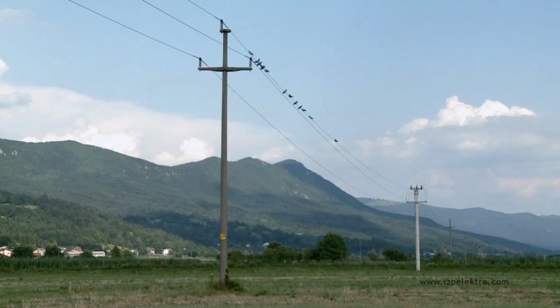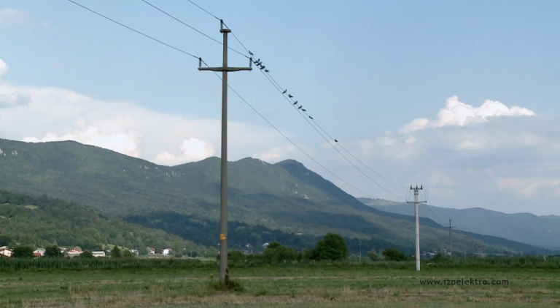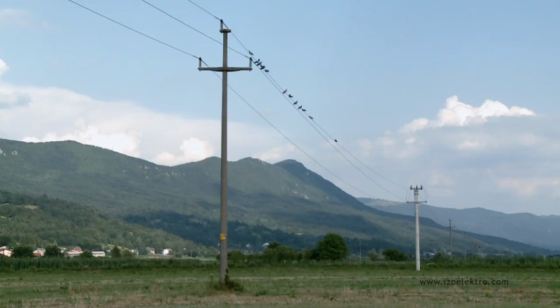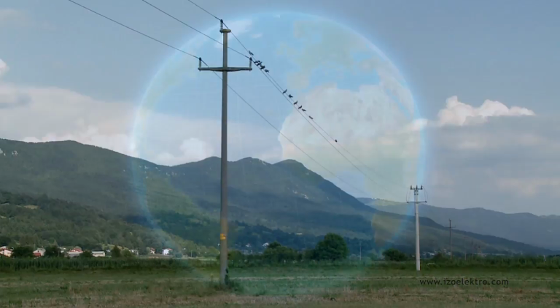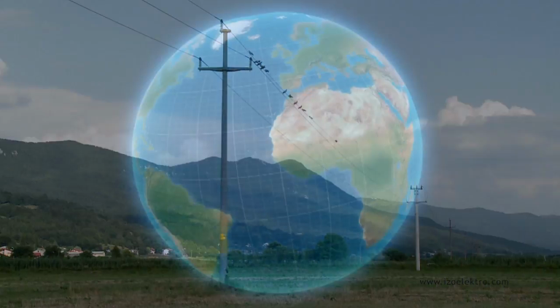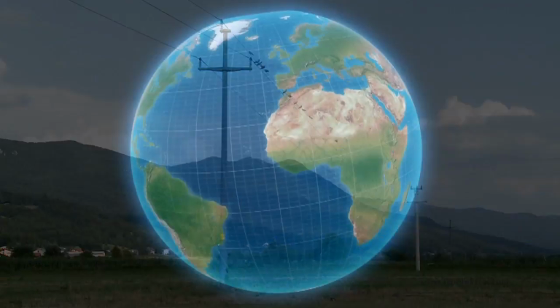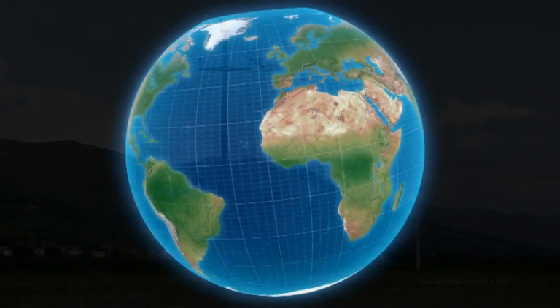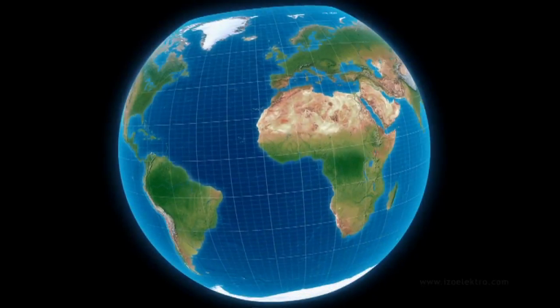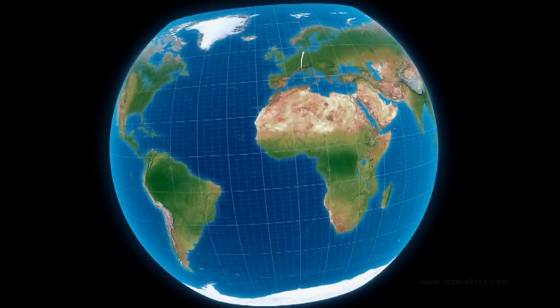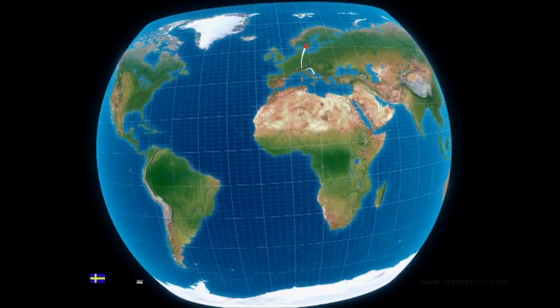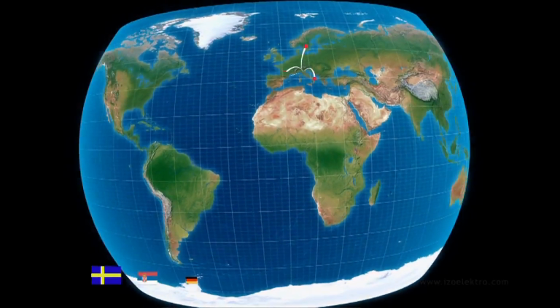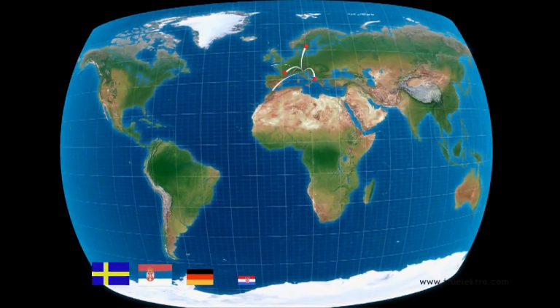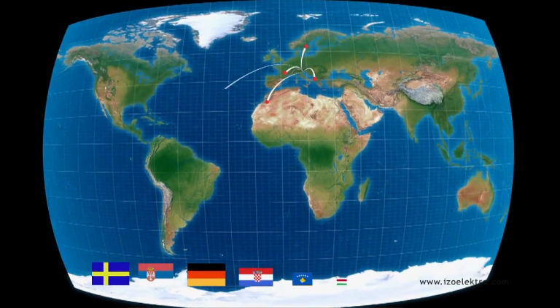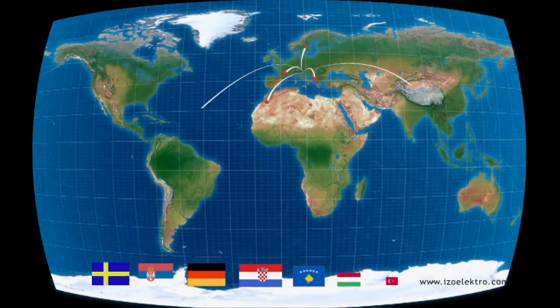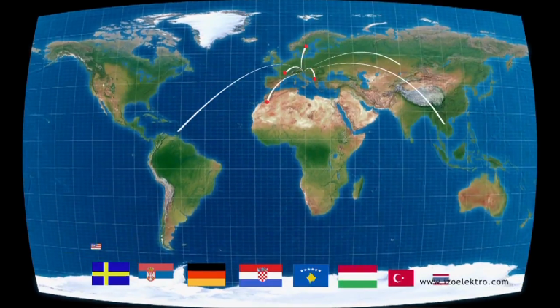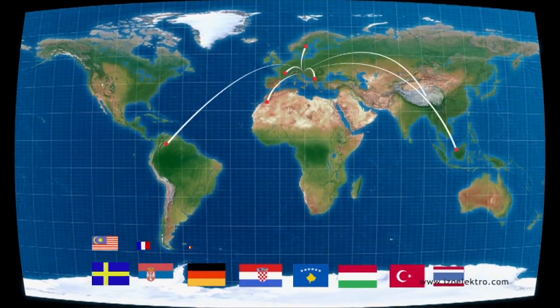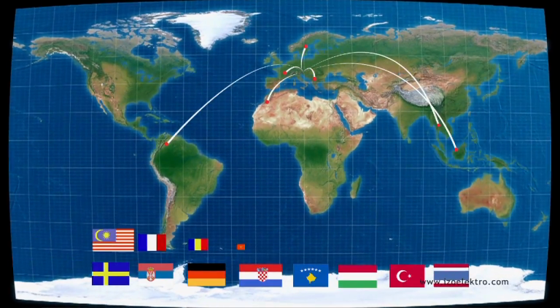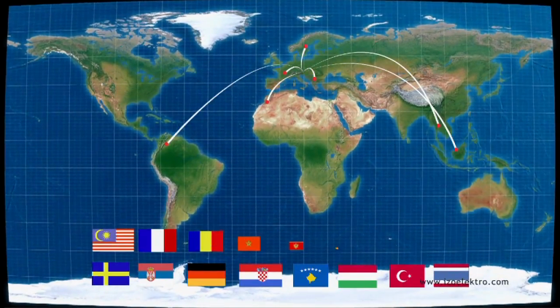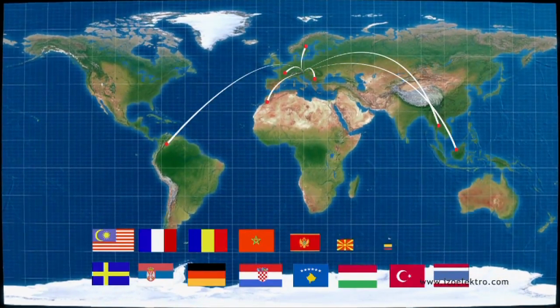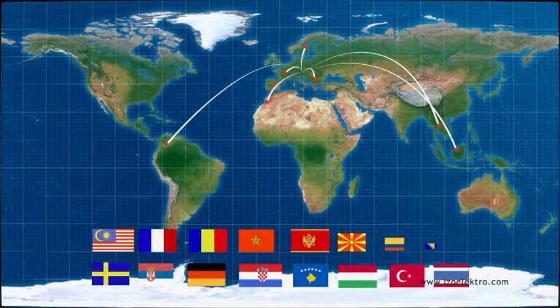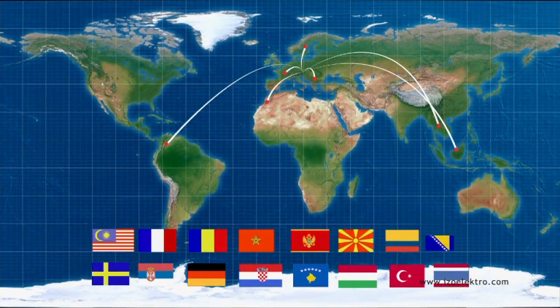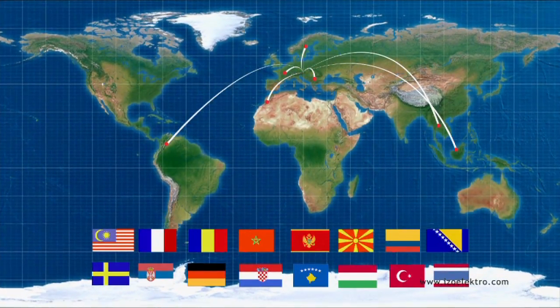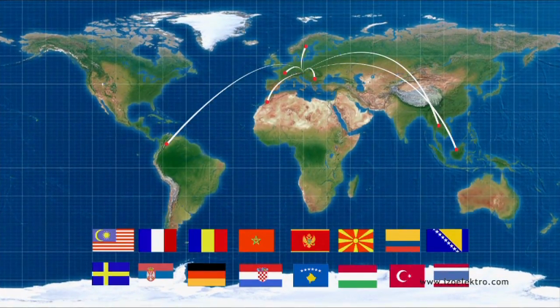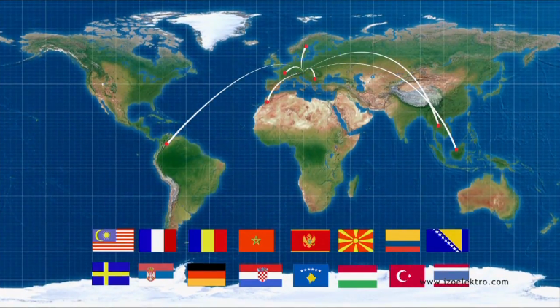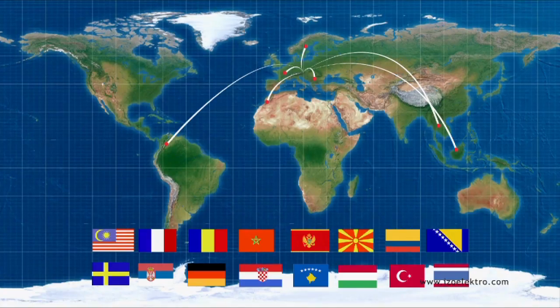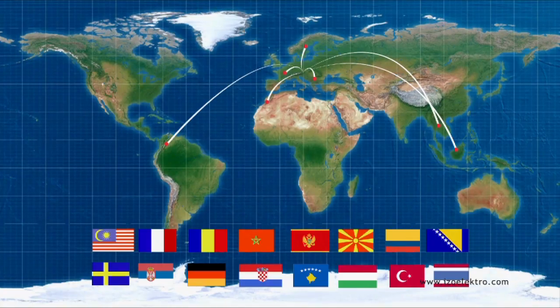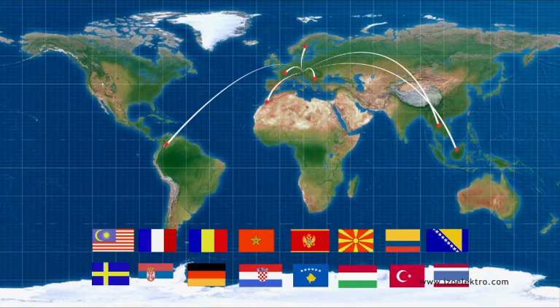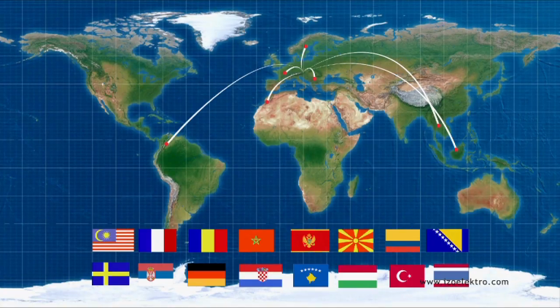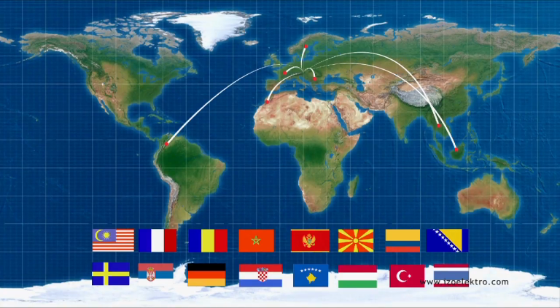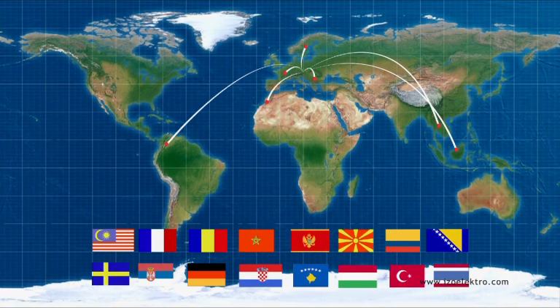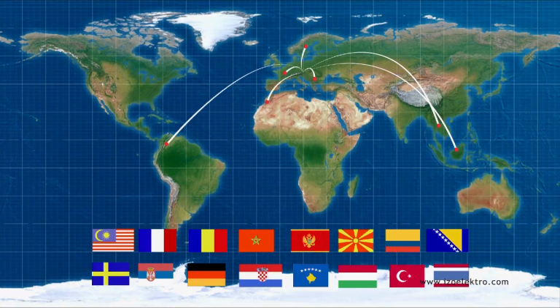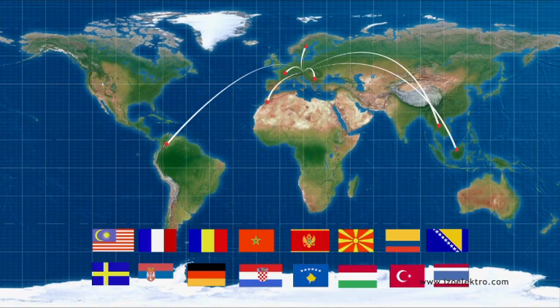Apart from supplying the Slovene market, we also export our products to numerous countries in Europe, Africa, America and Asia.